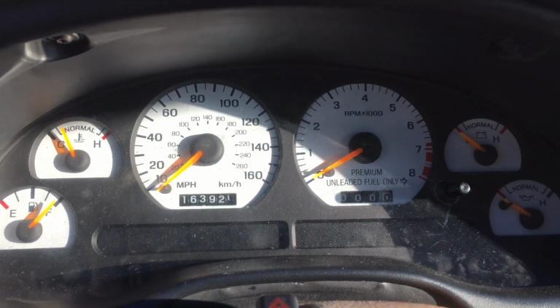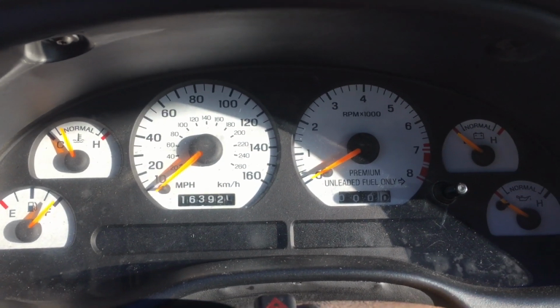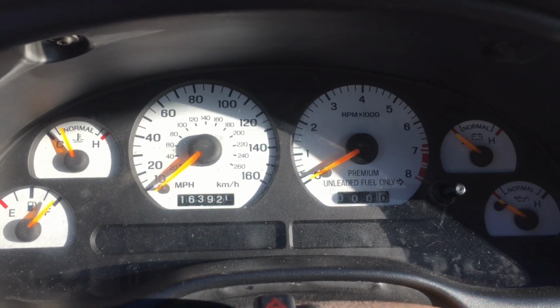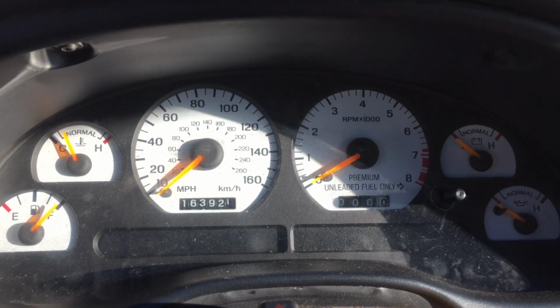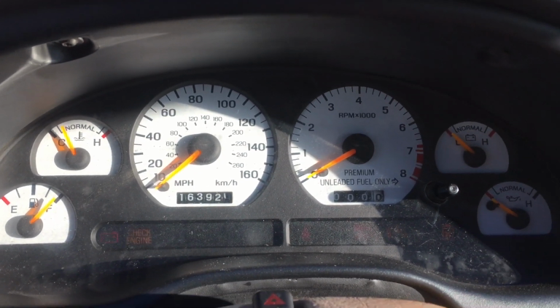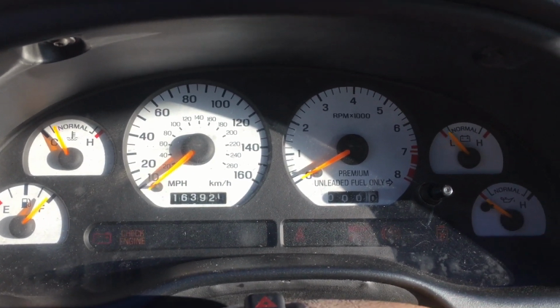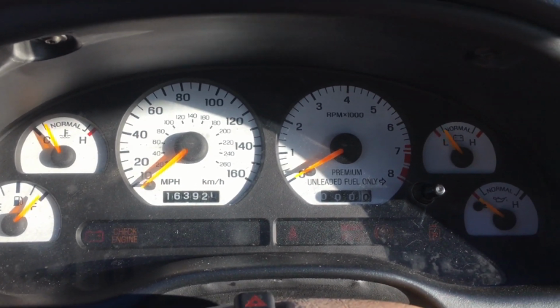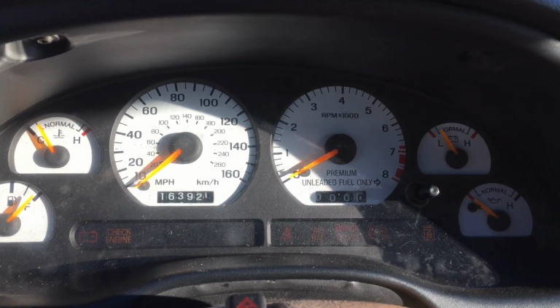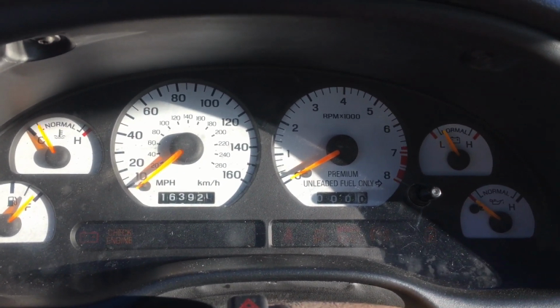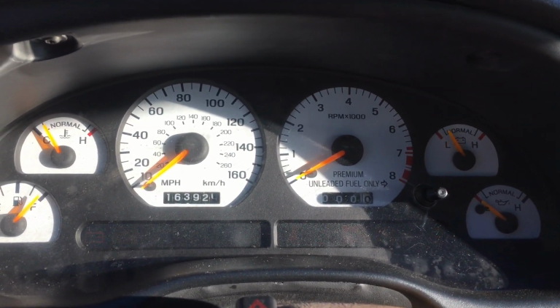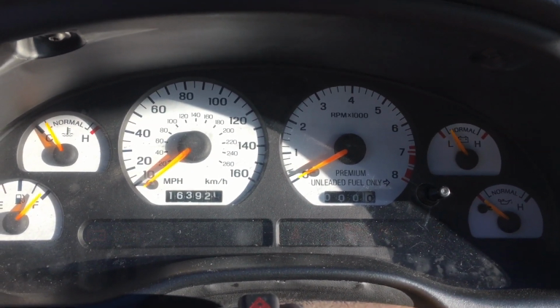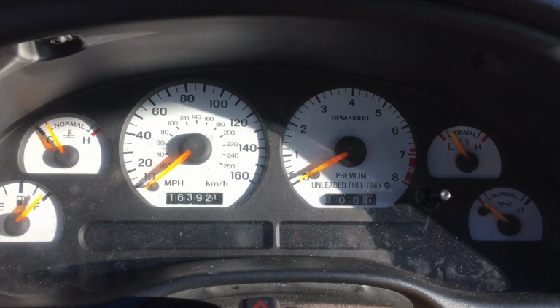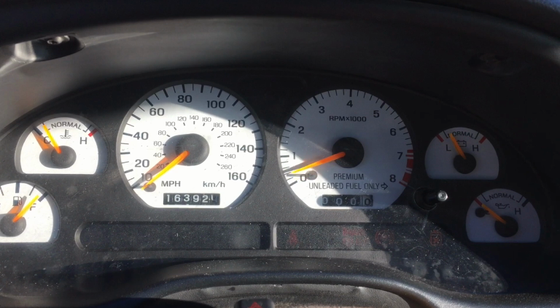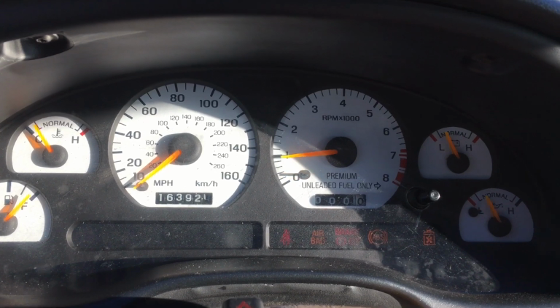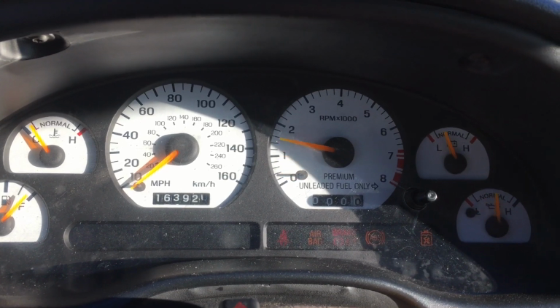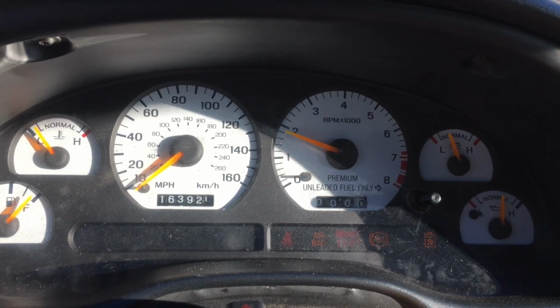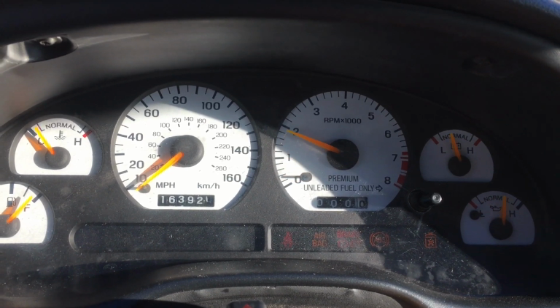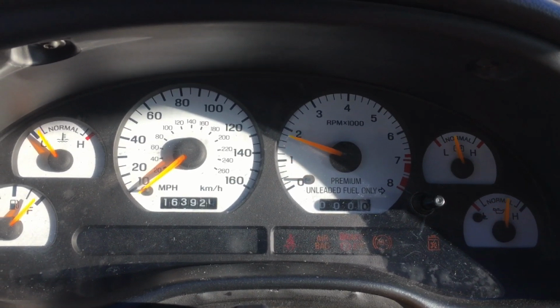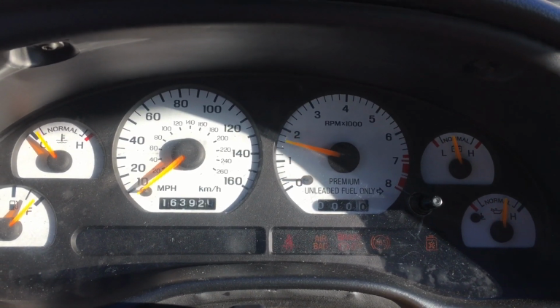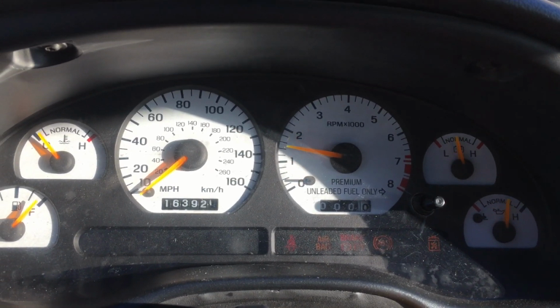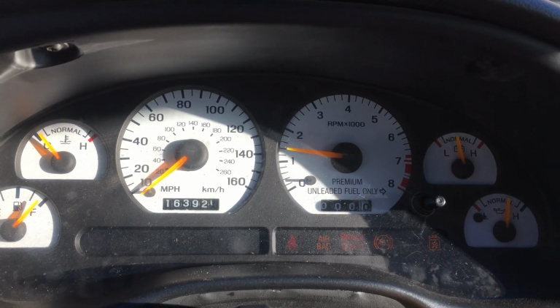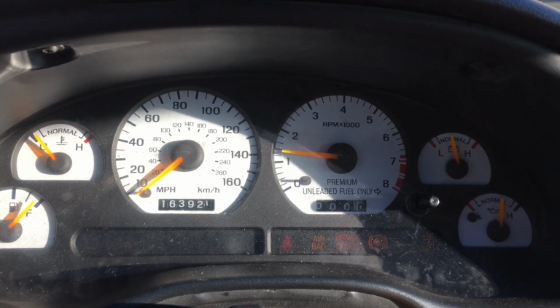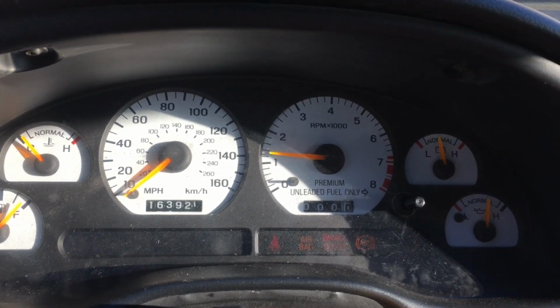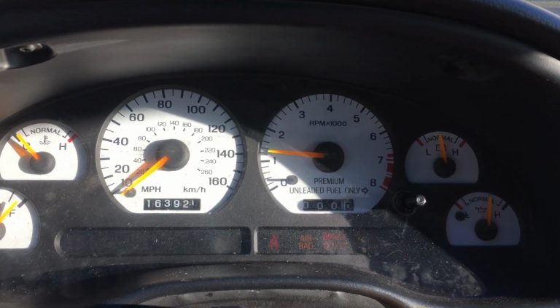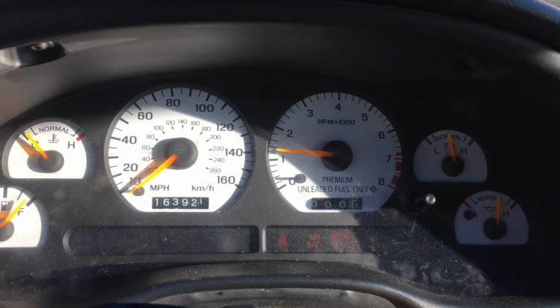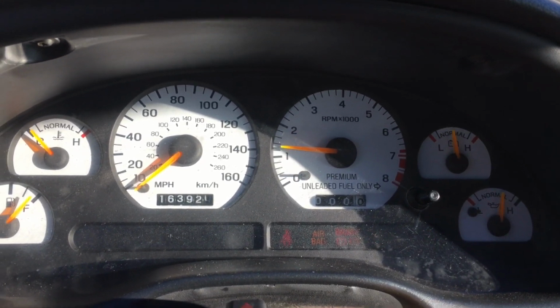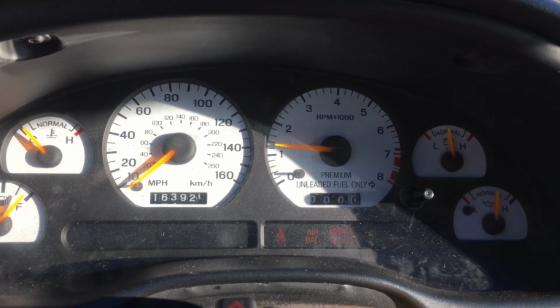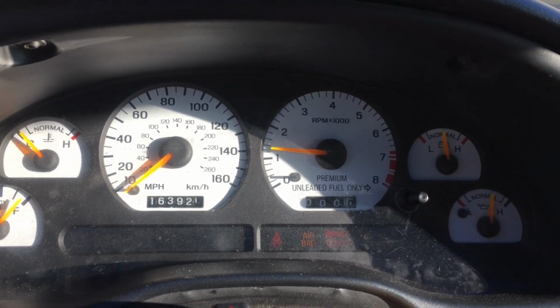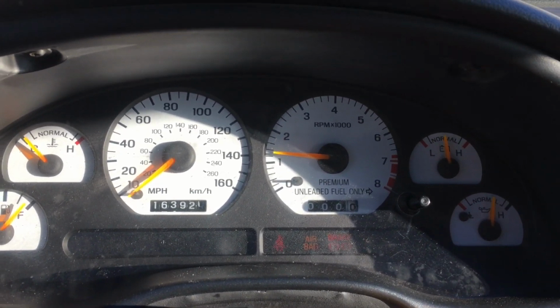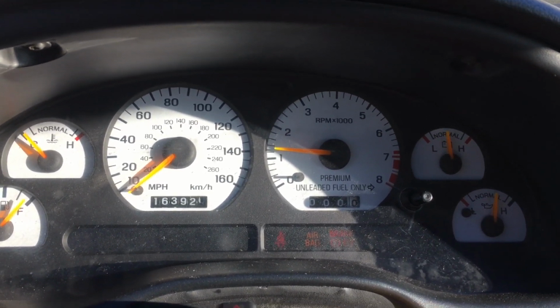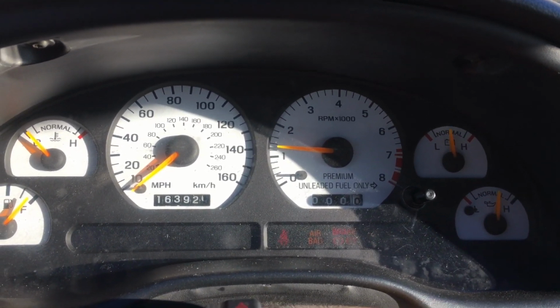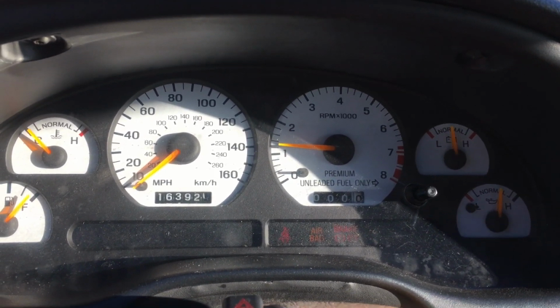Taking it for a quick spin here — 40 series sounding good.